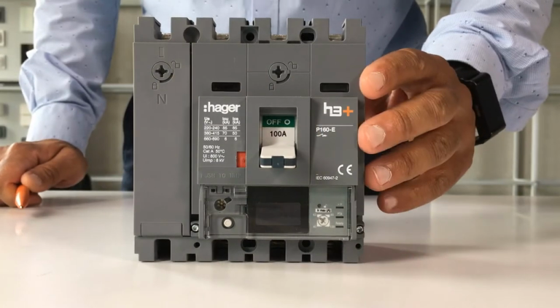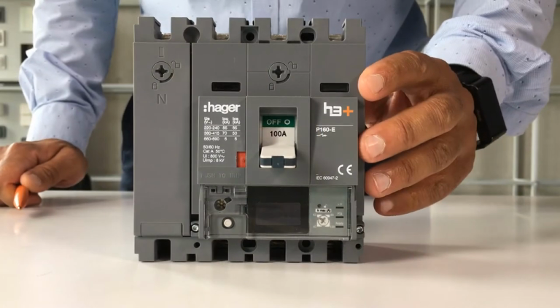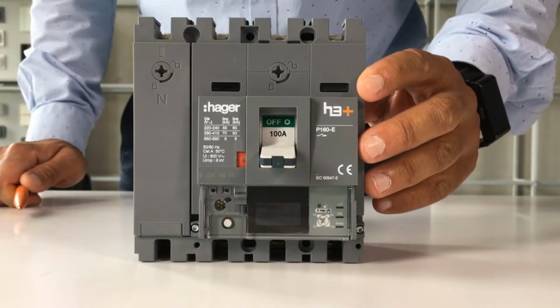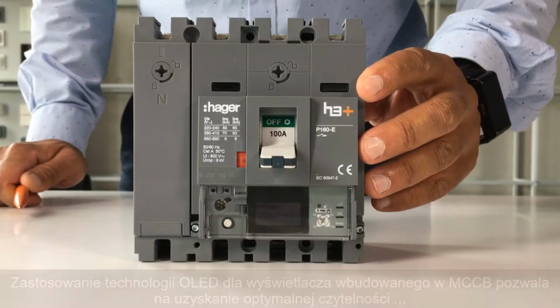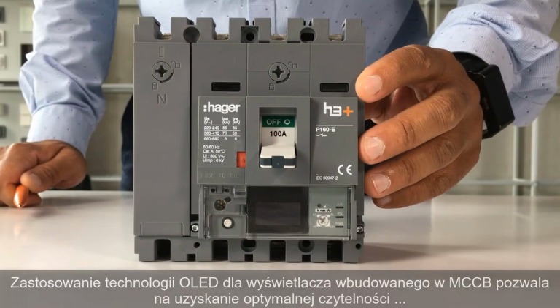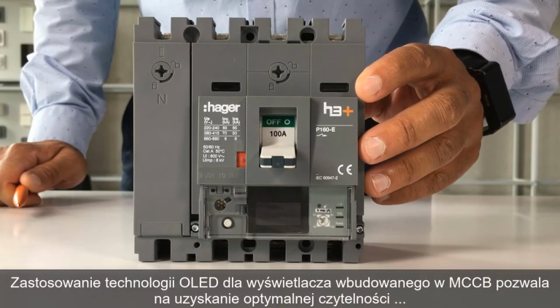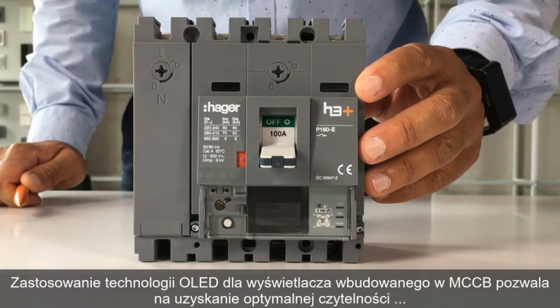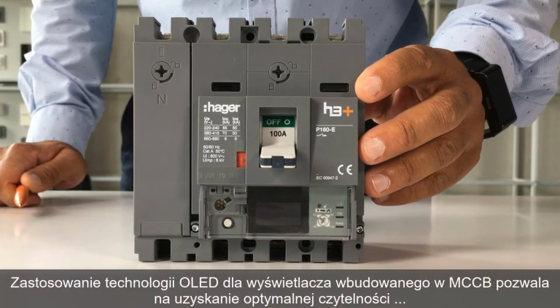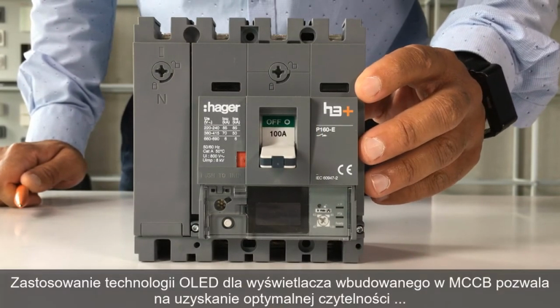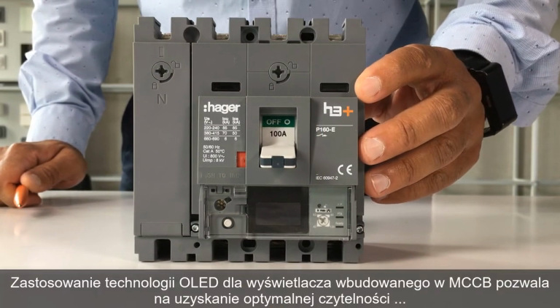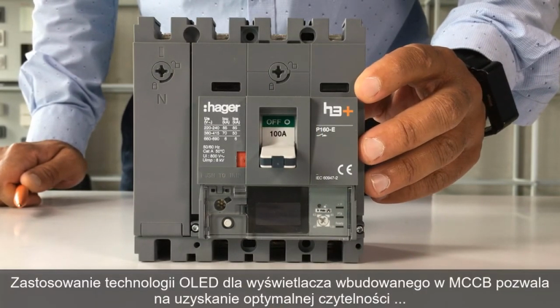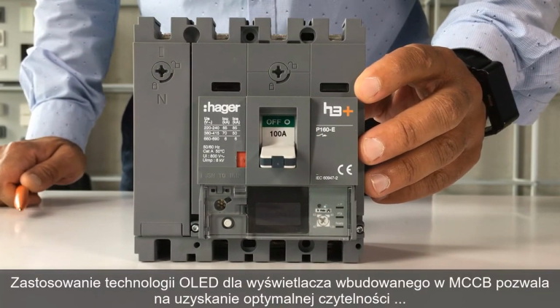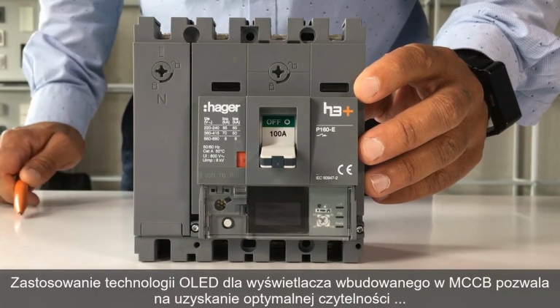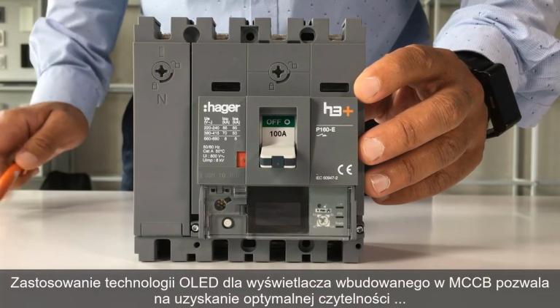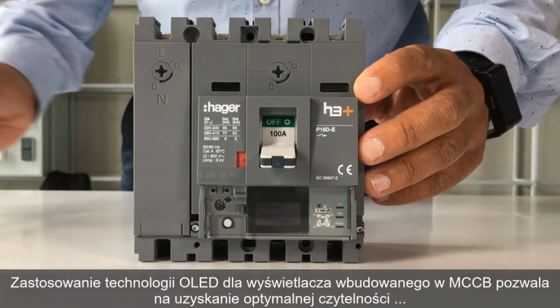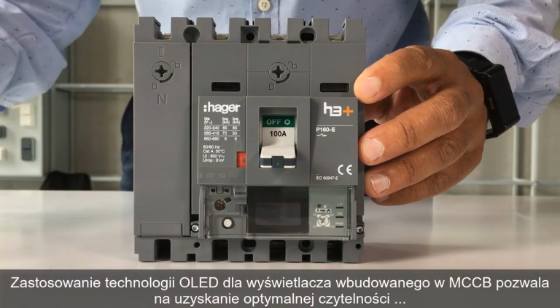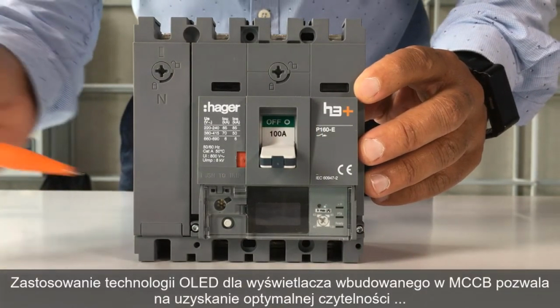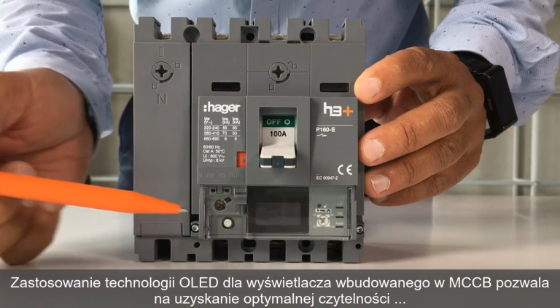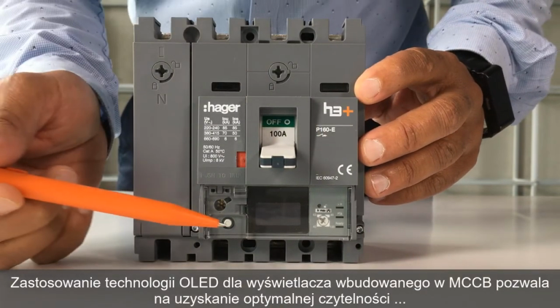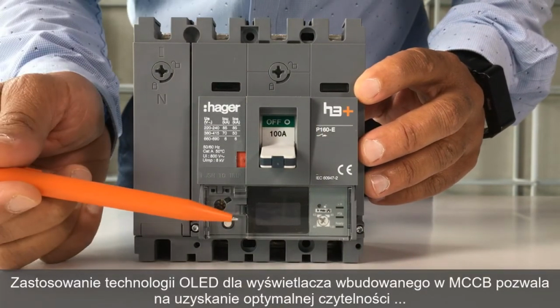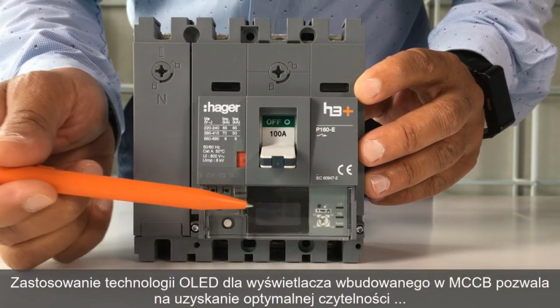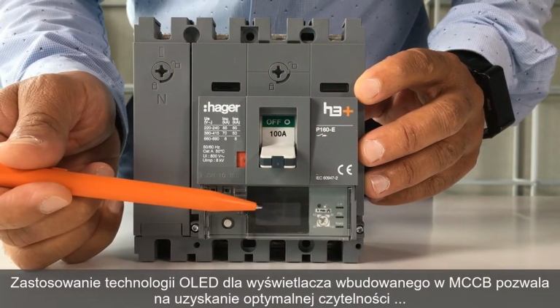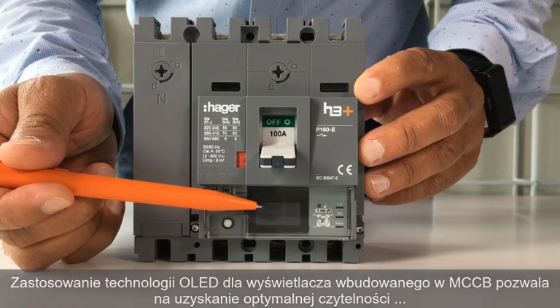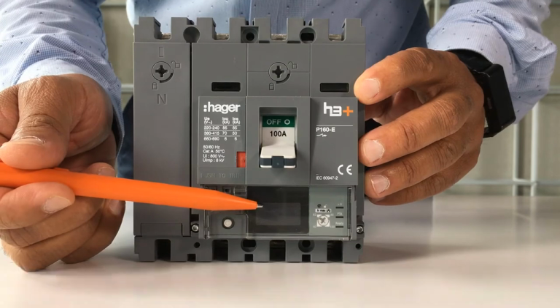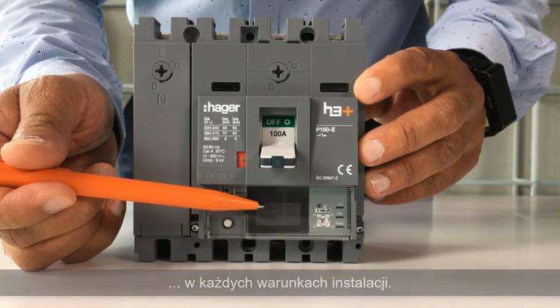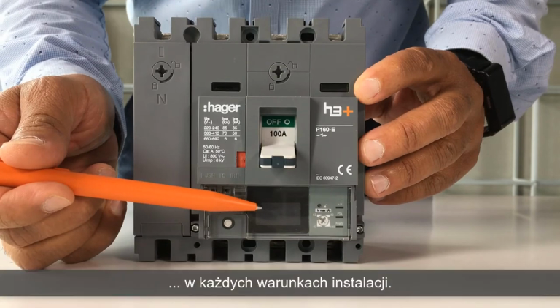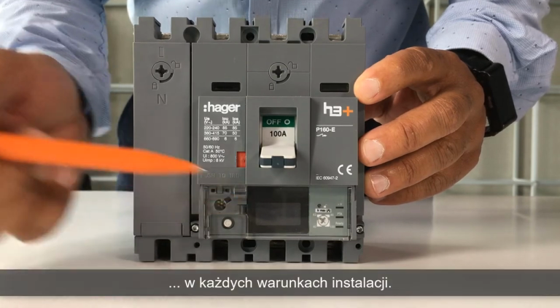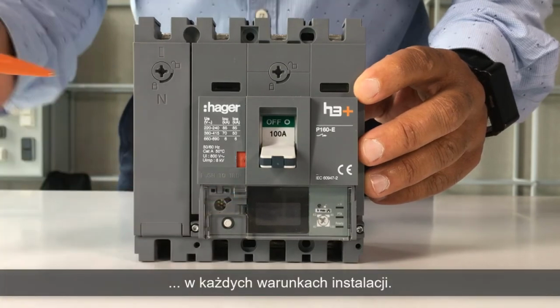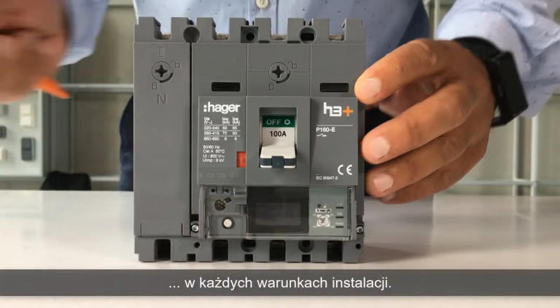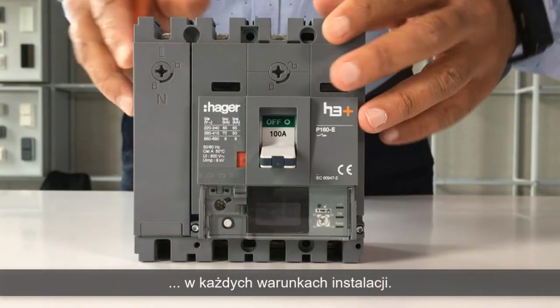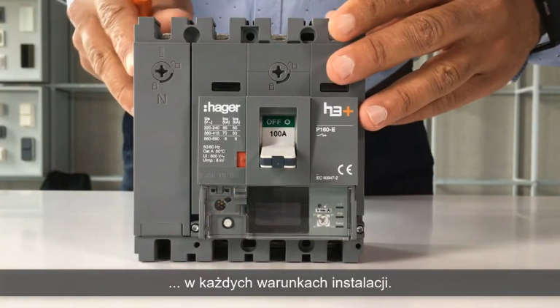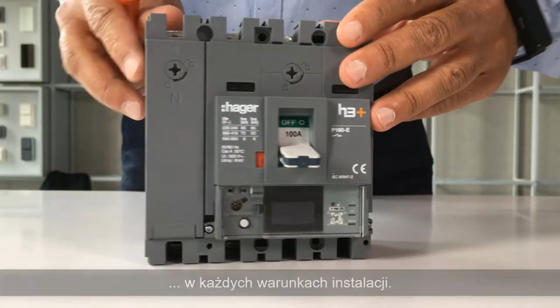The OLED technology on the embedded display of the H3 Plus Energy Trip Unit enables optimal readability.